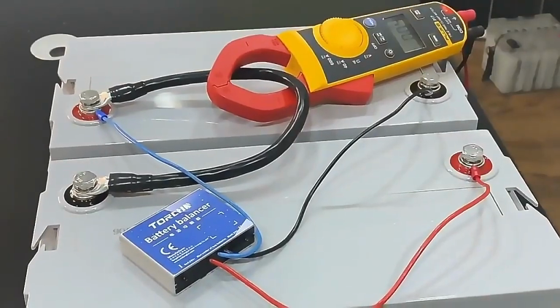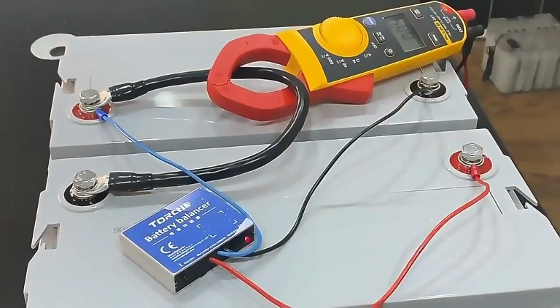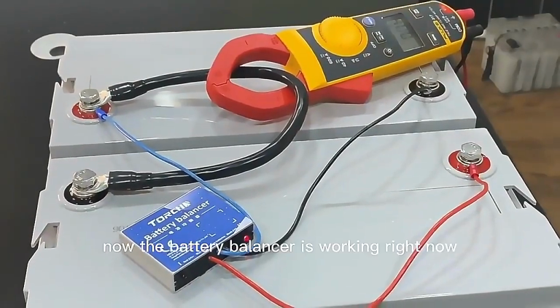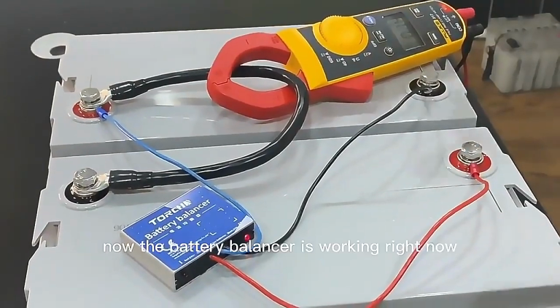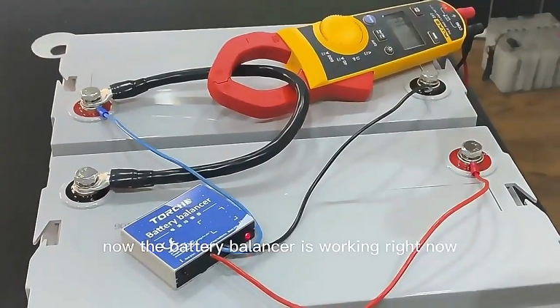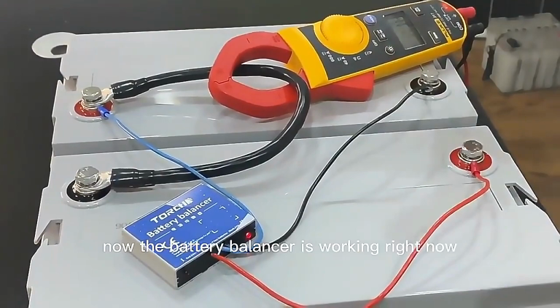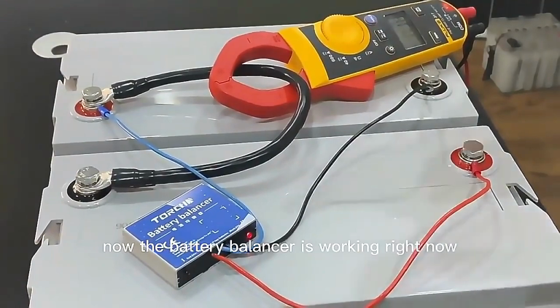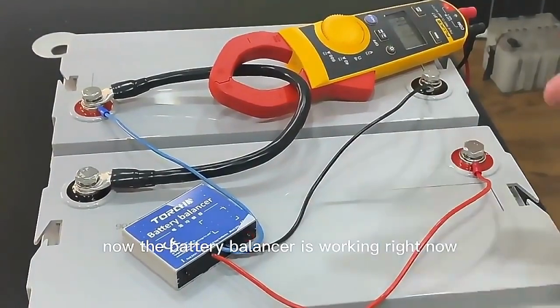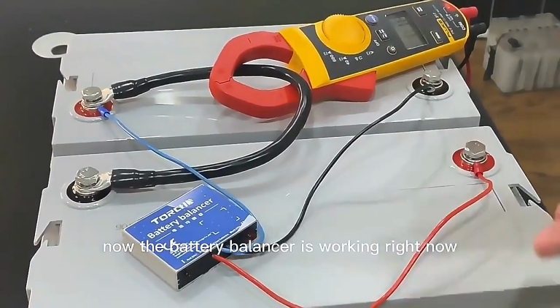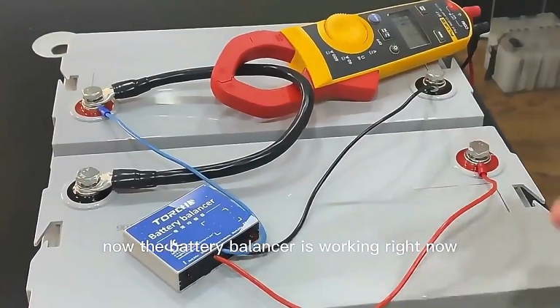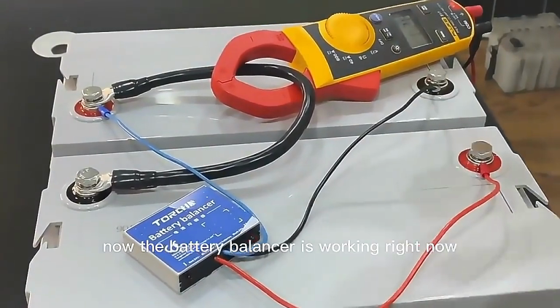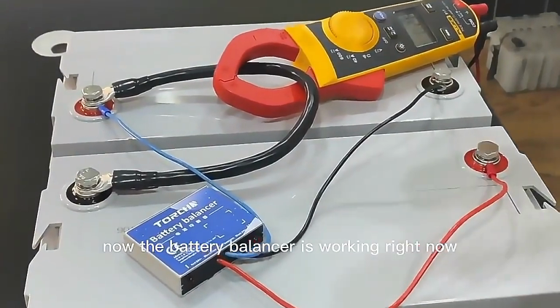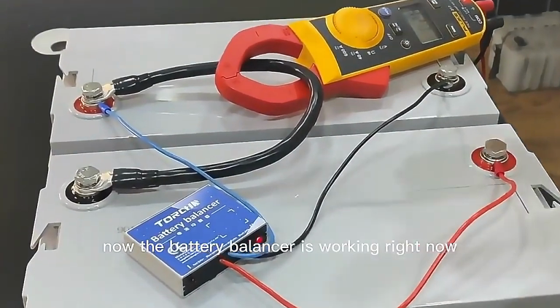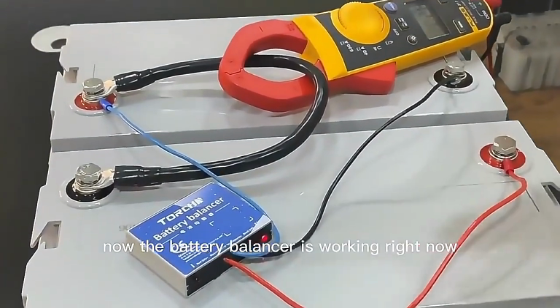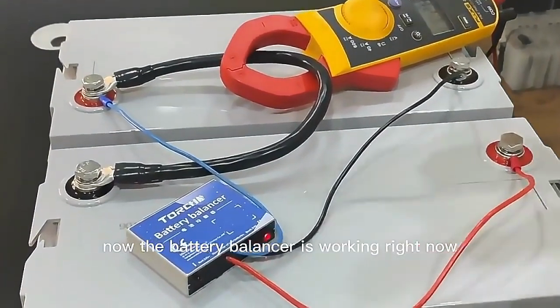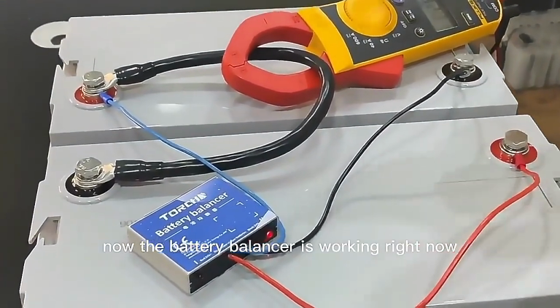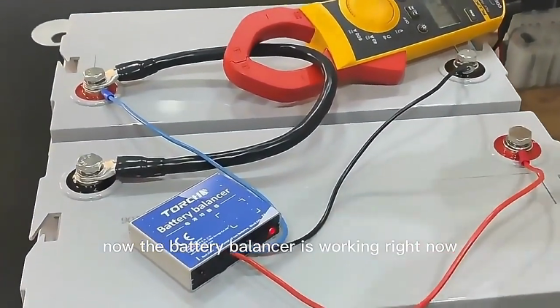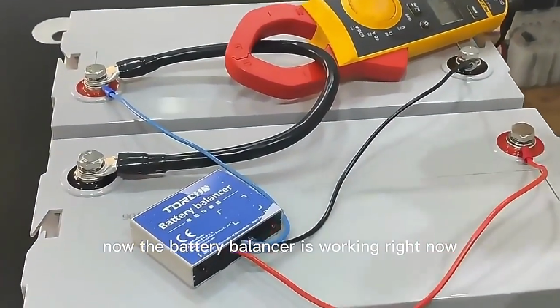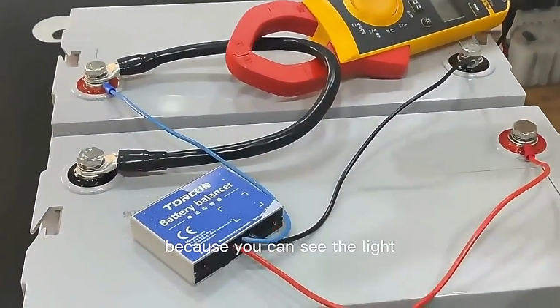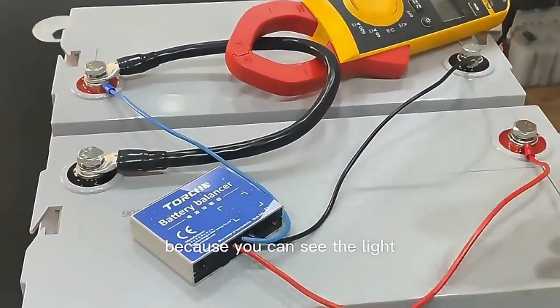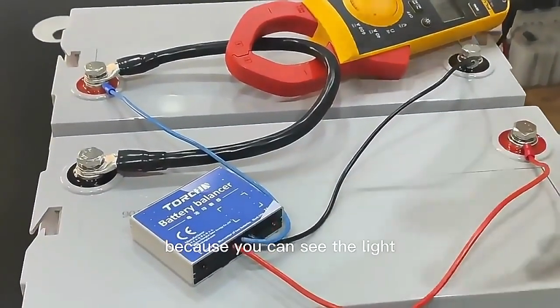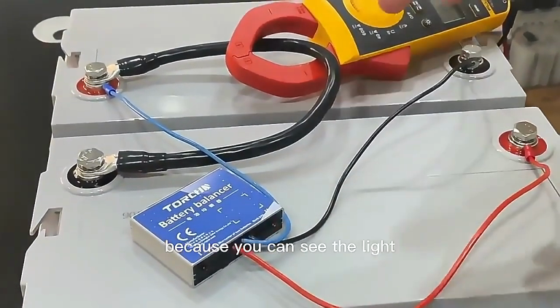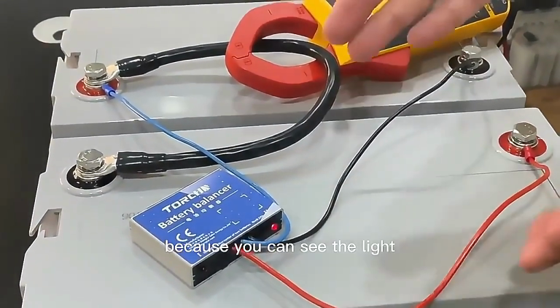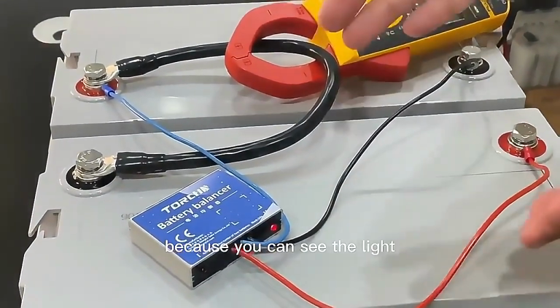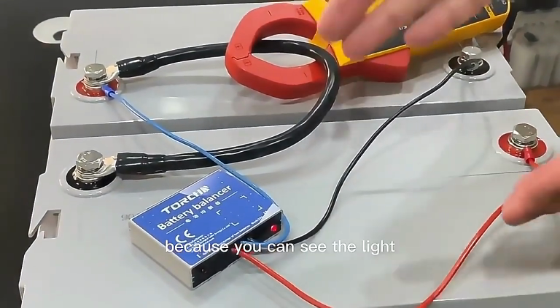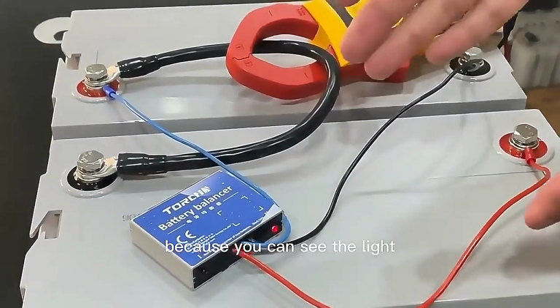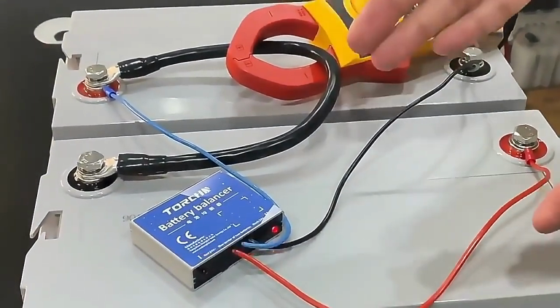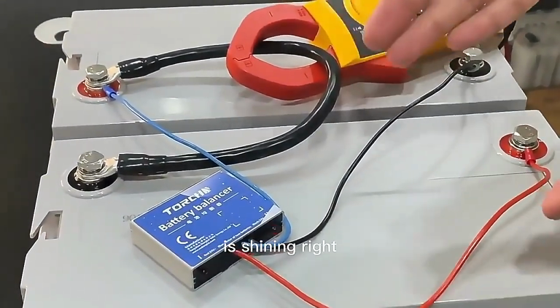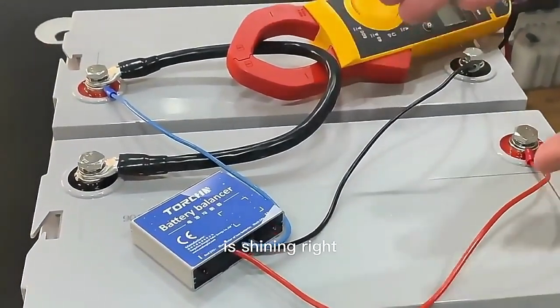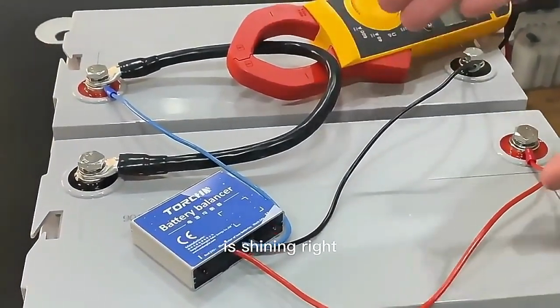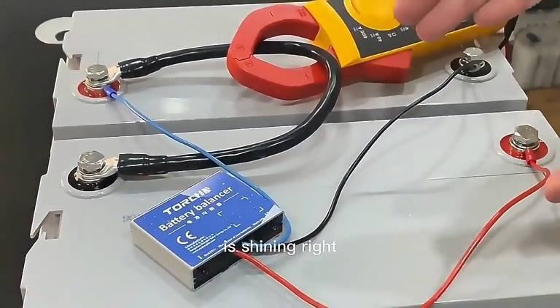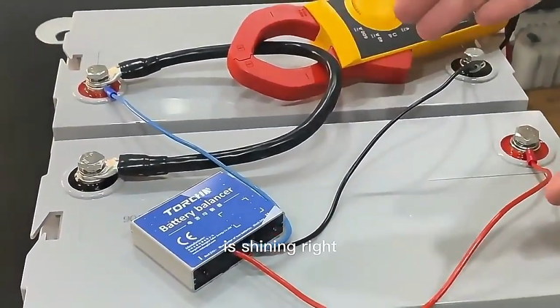Now the battery balancer is working. You can see the light is shining, right?